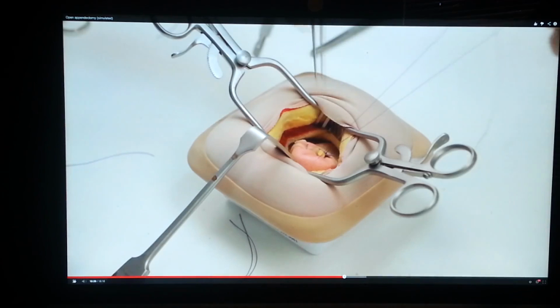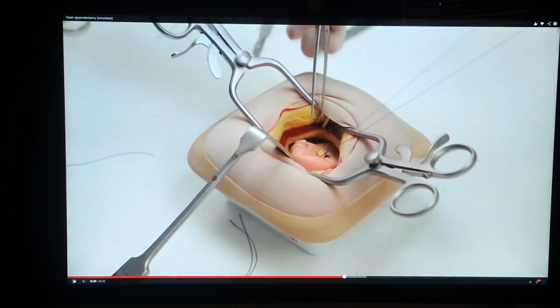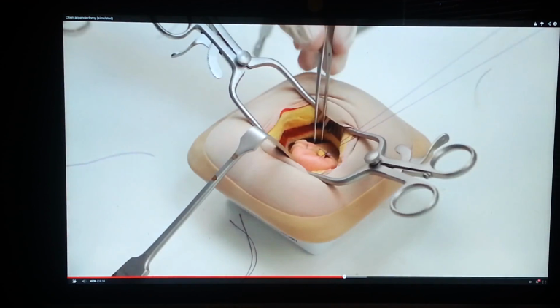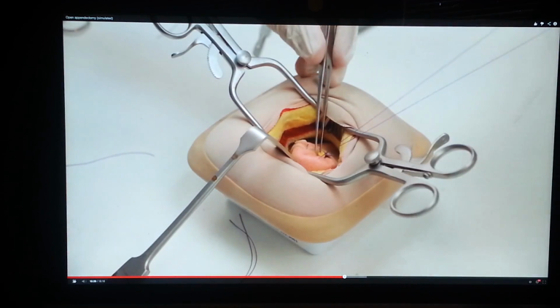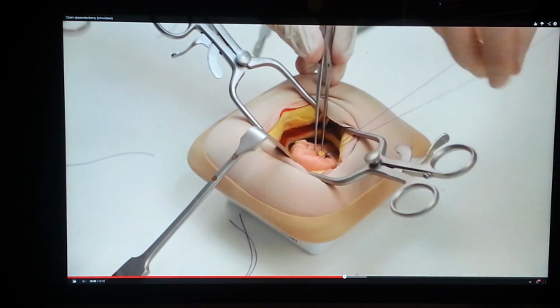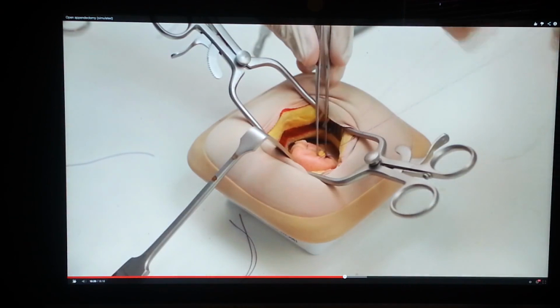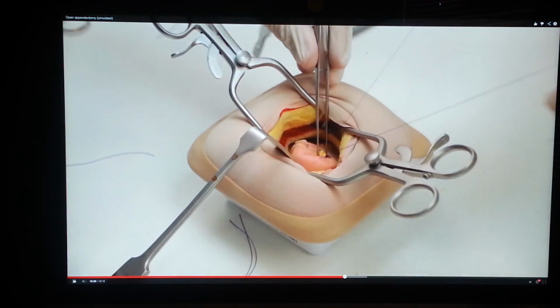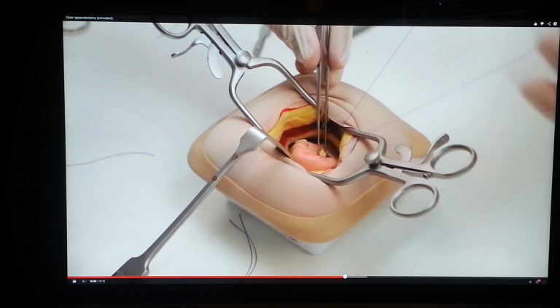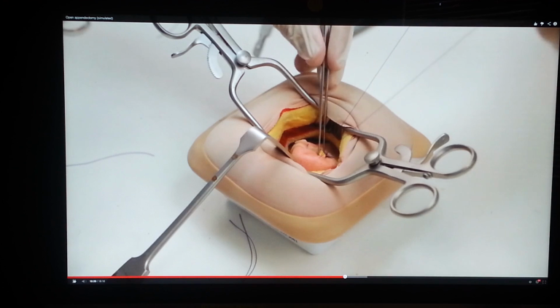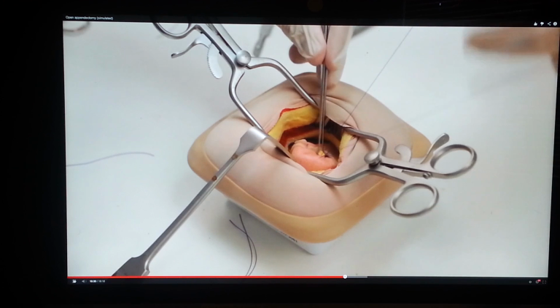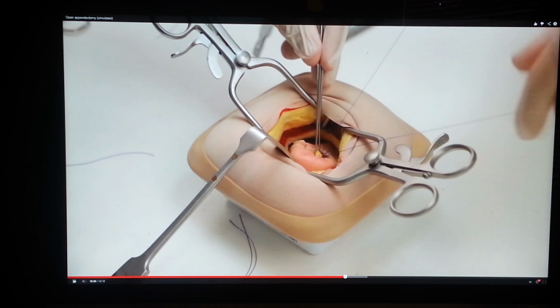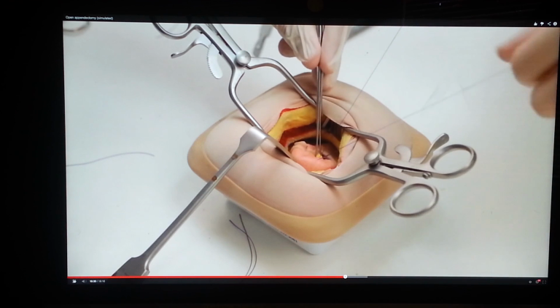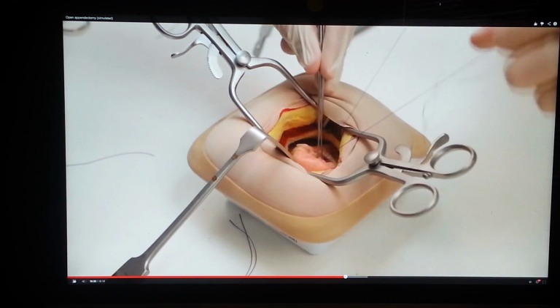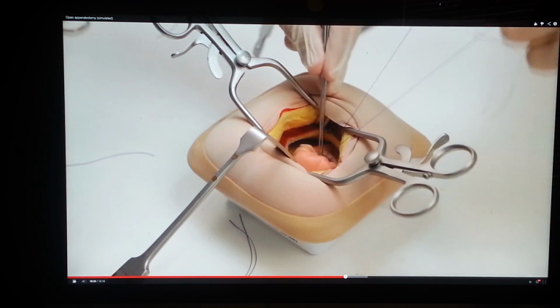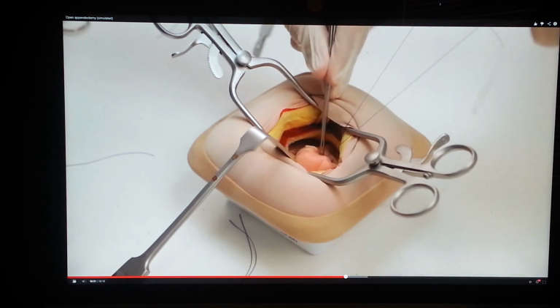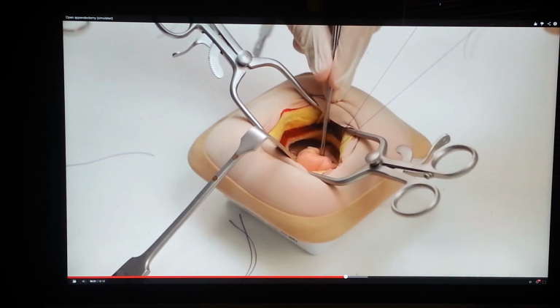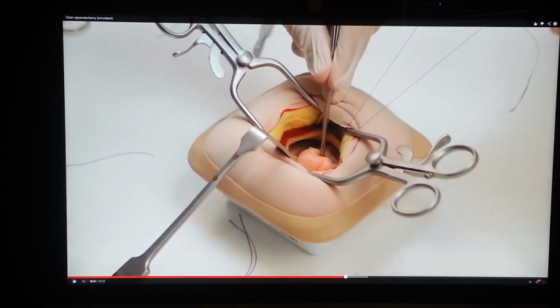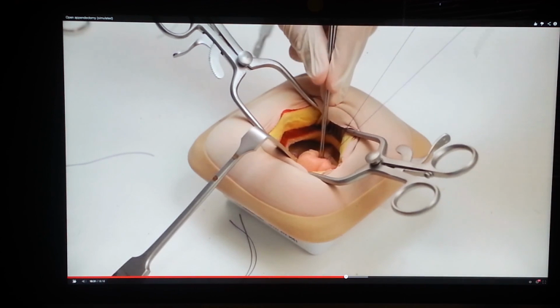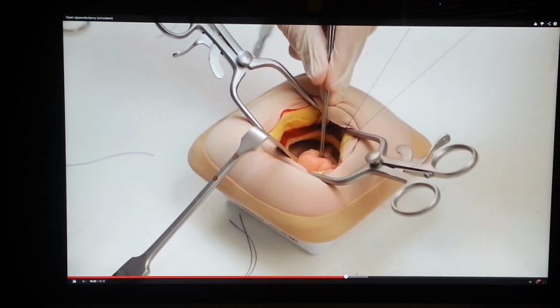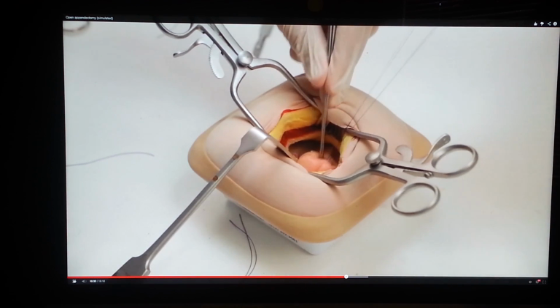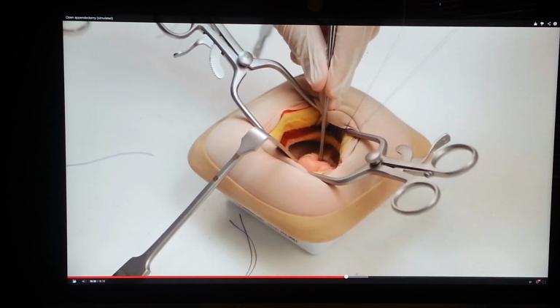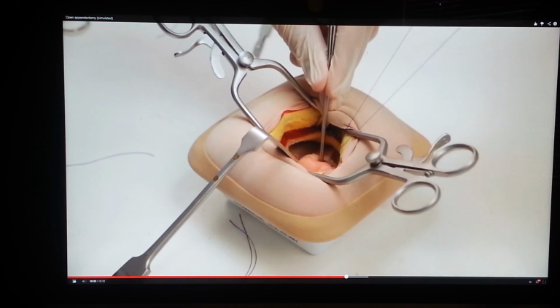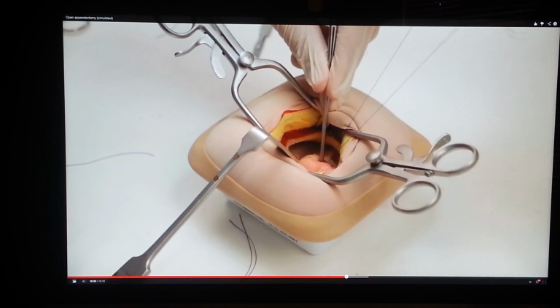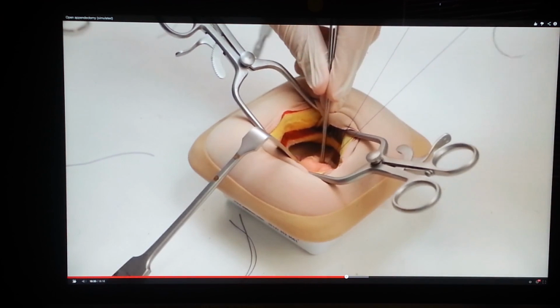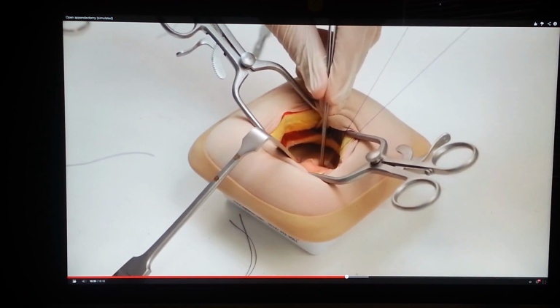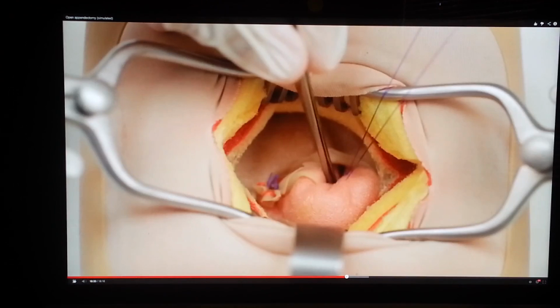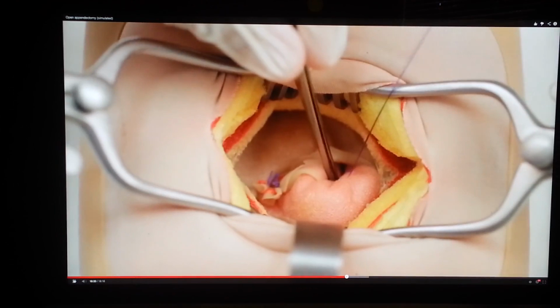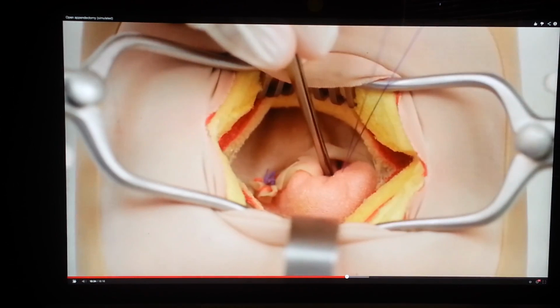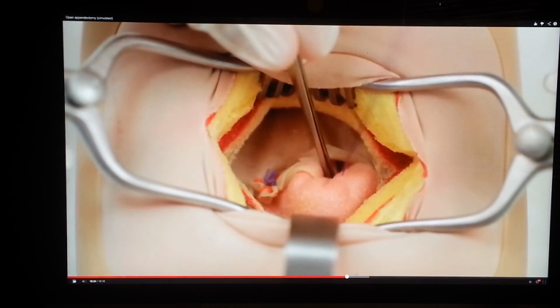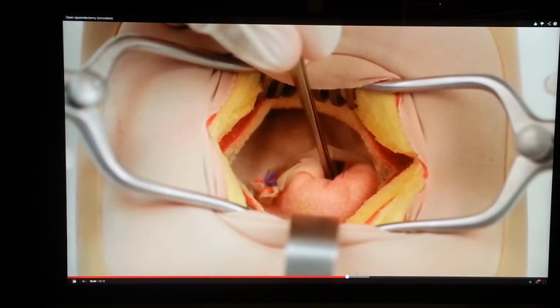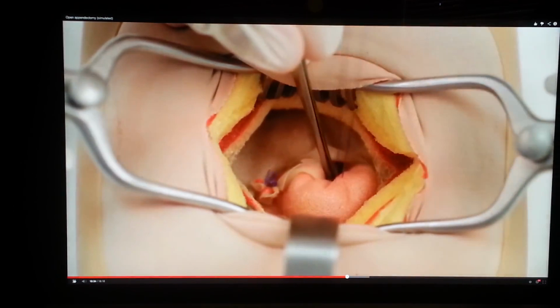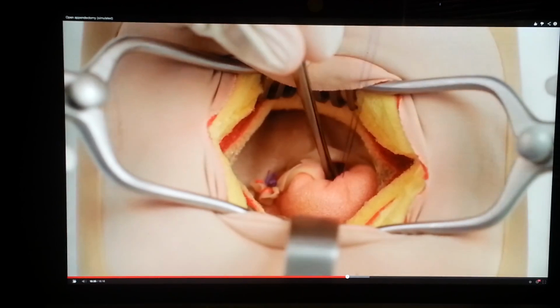Ask your assistant to push the appendix base using non-toothed forceps whilst you tighten the purse-string to bury the stump.